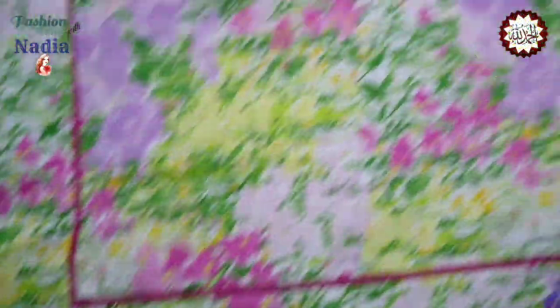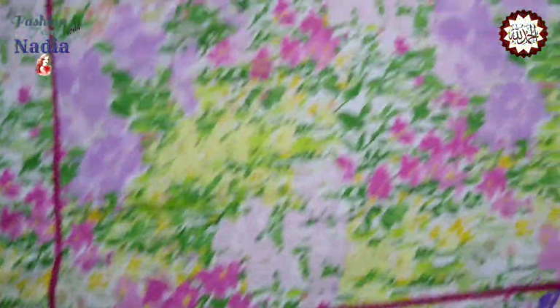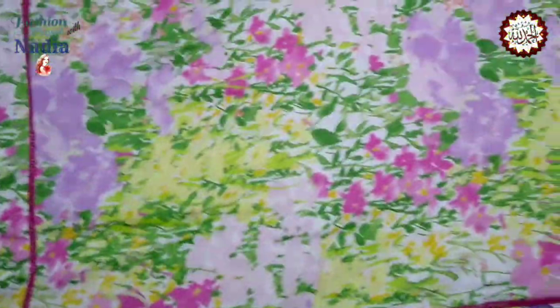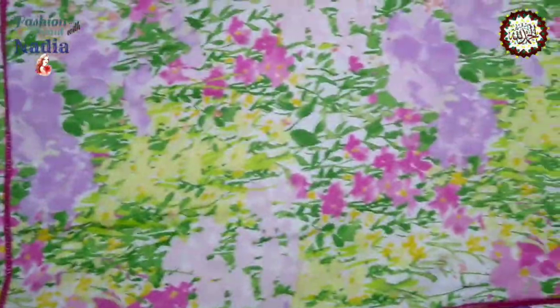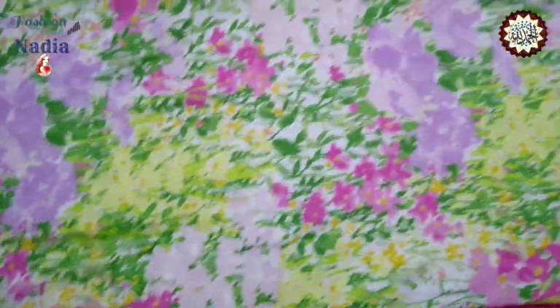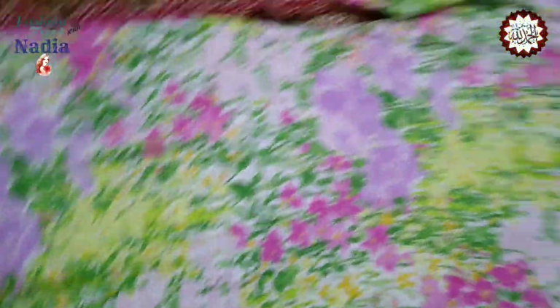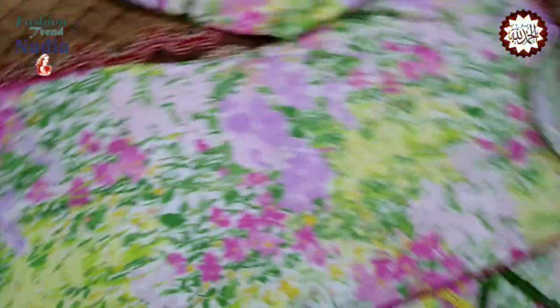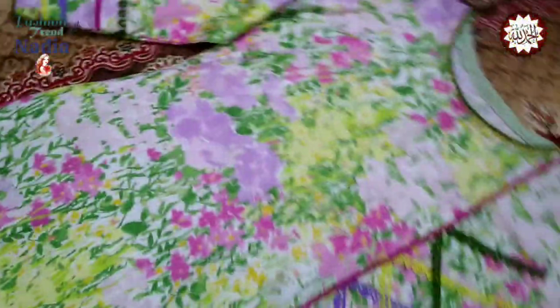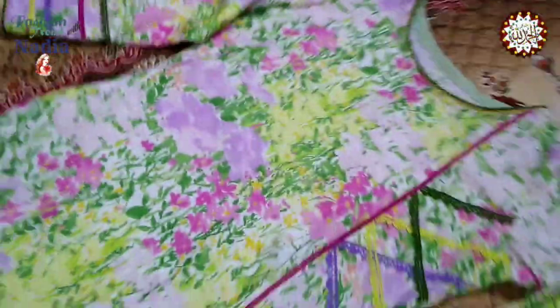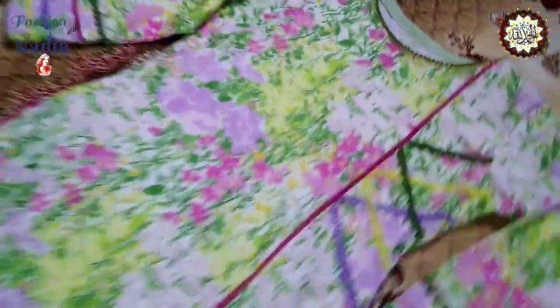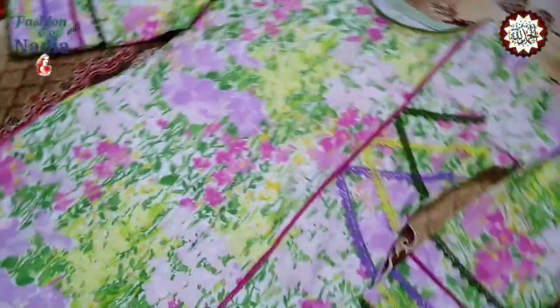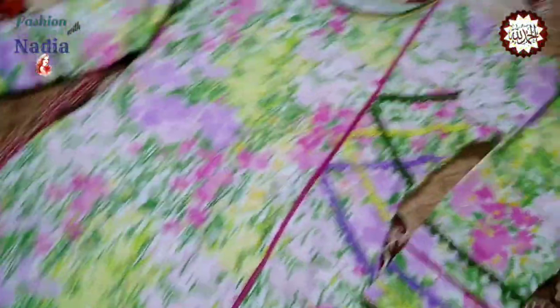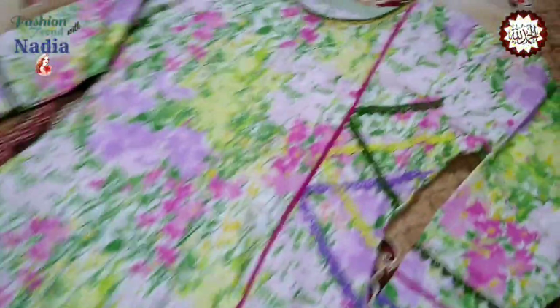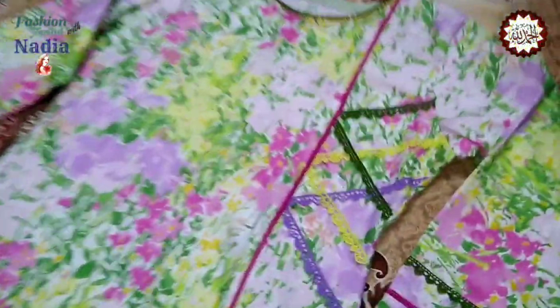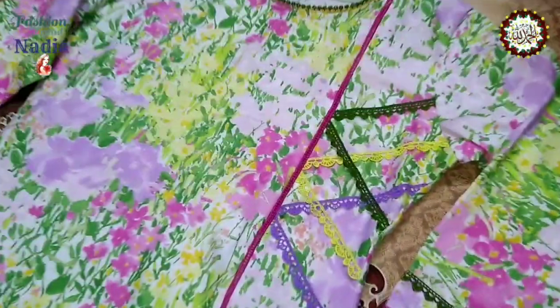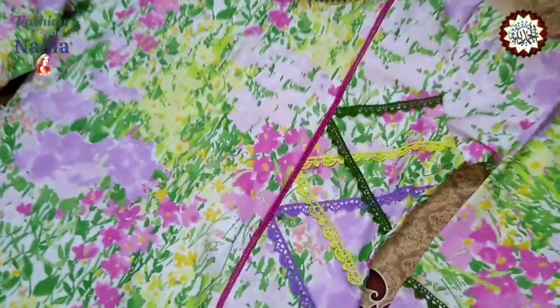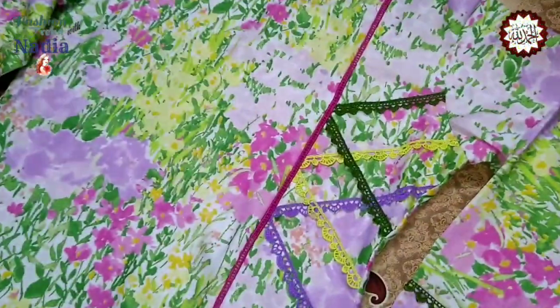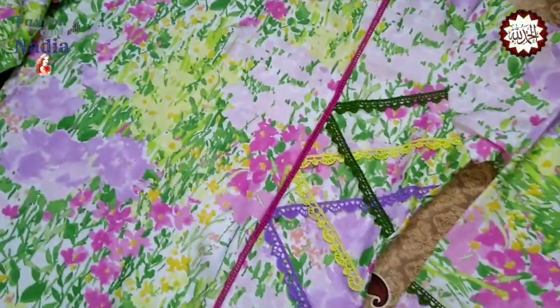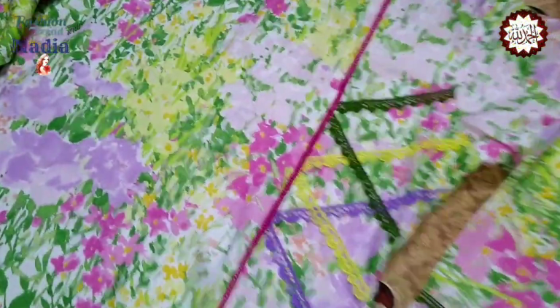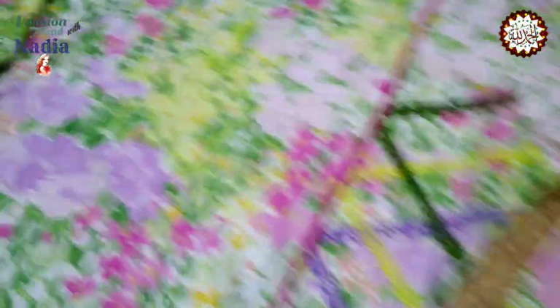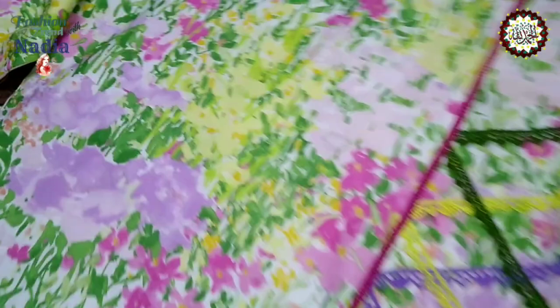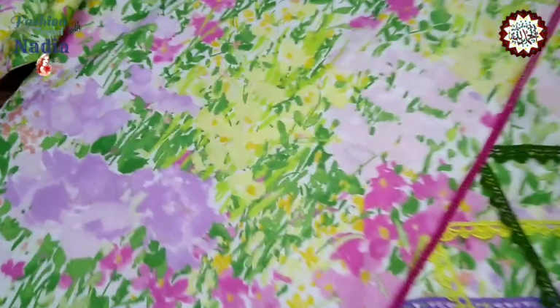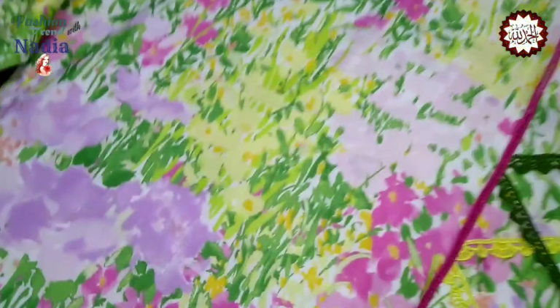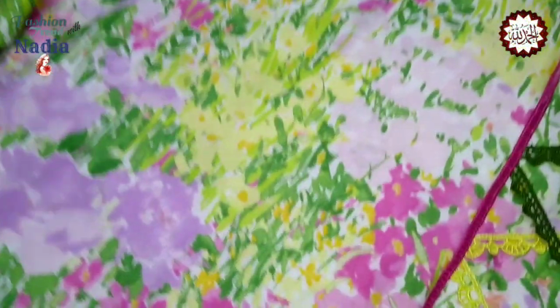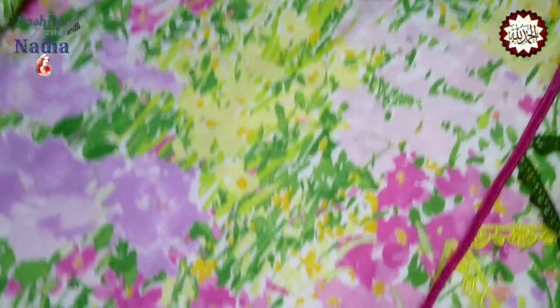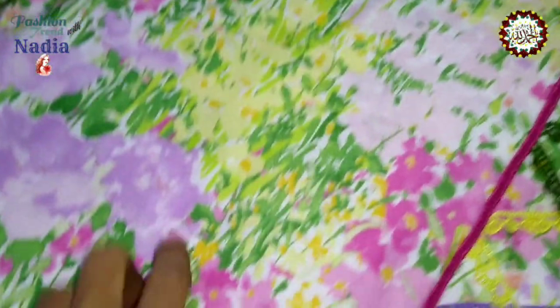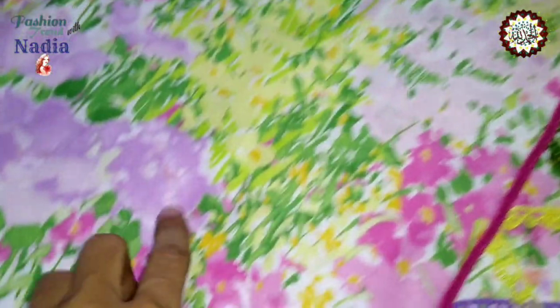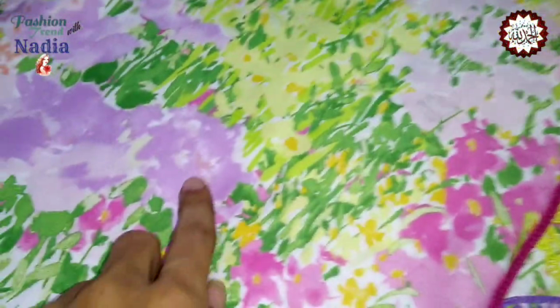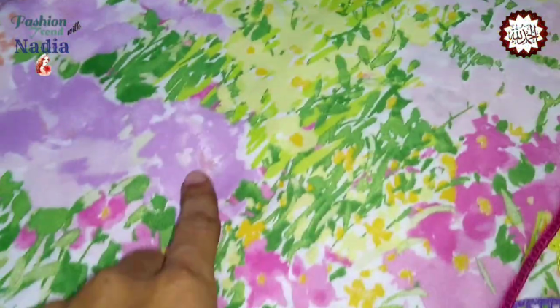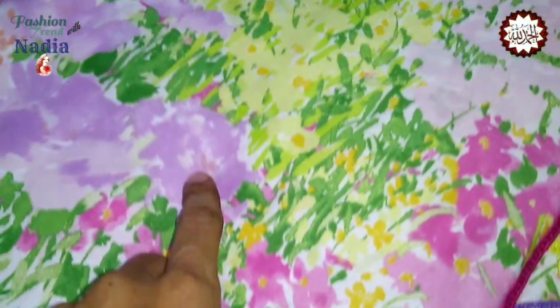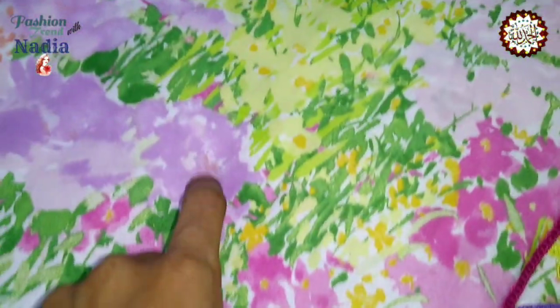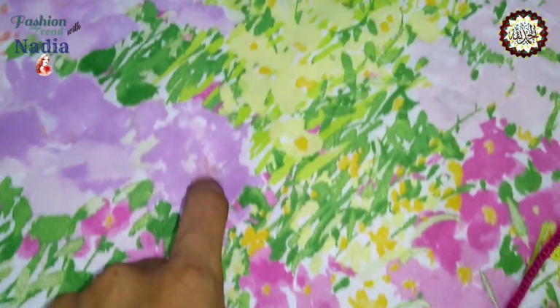The blue shirt, the black shirt — this shirt on the hanger was completed.